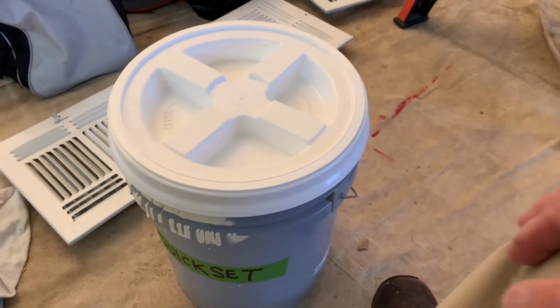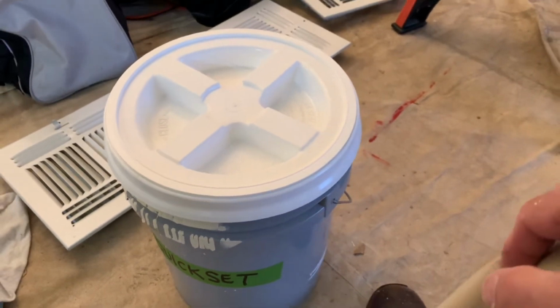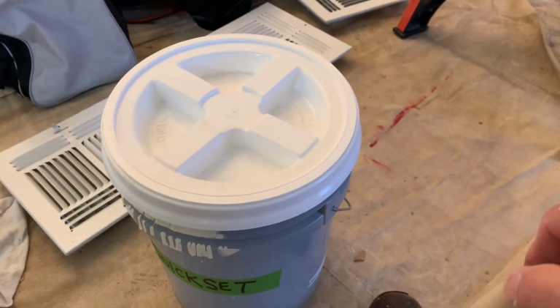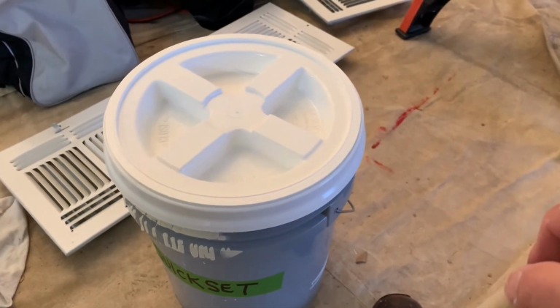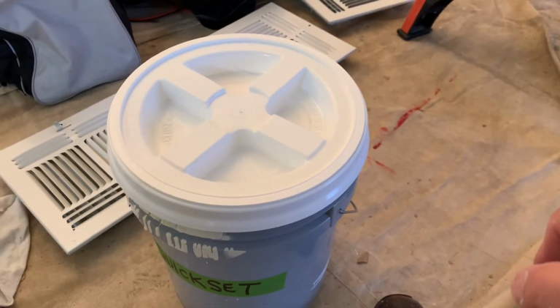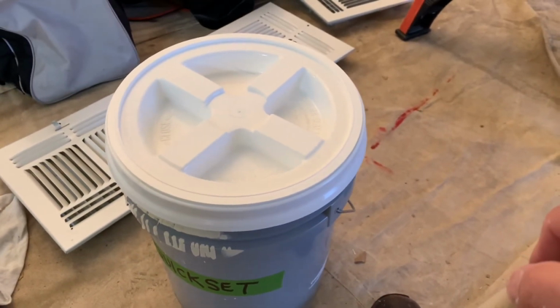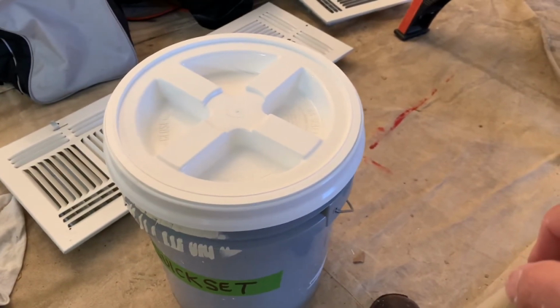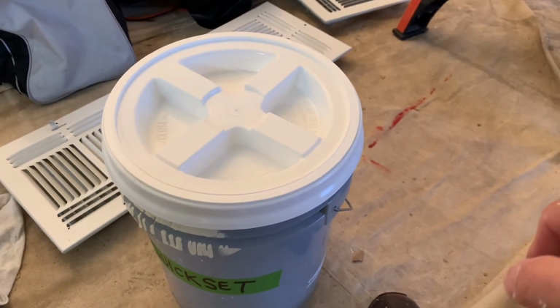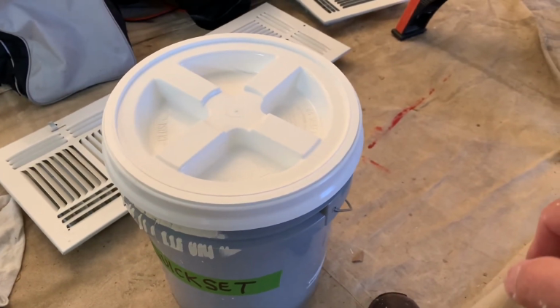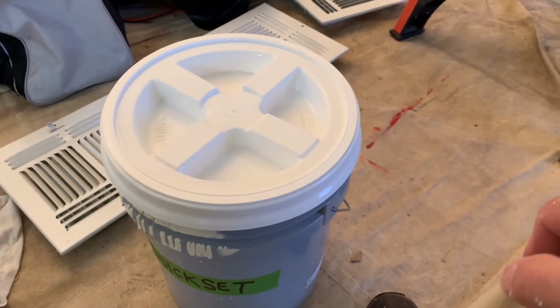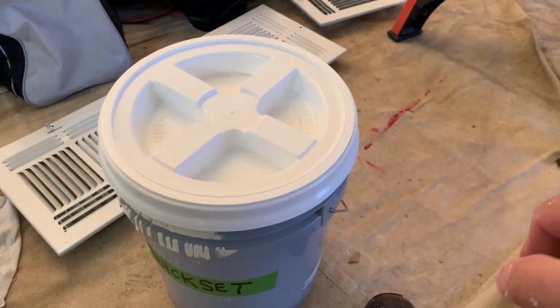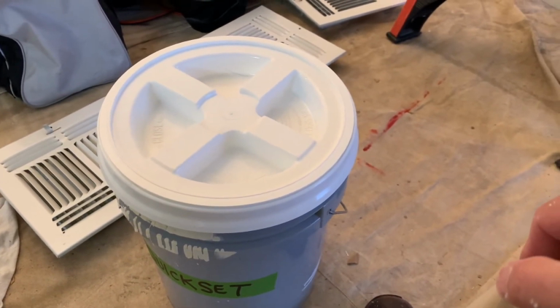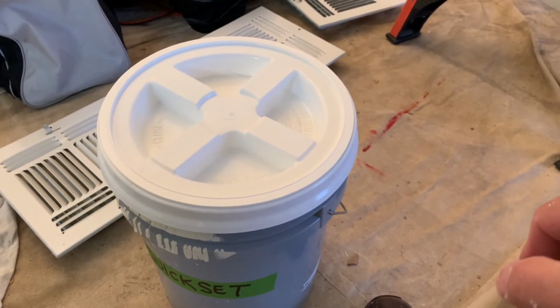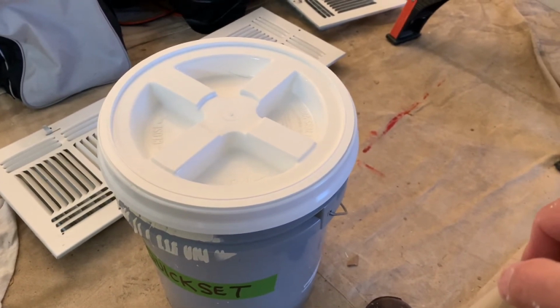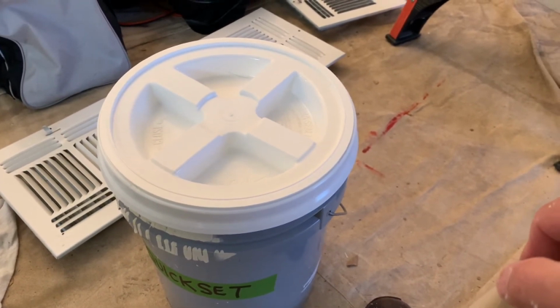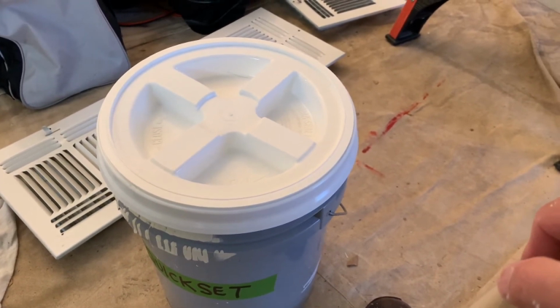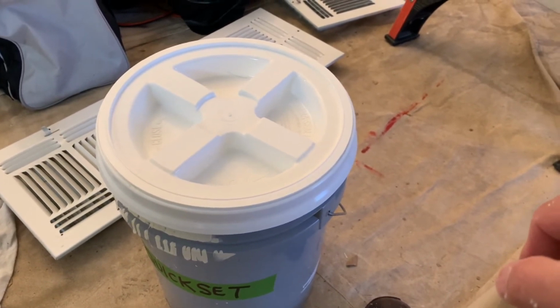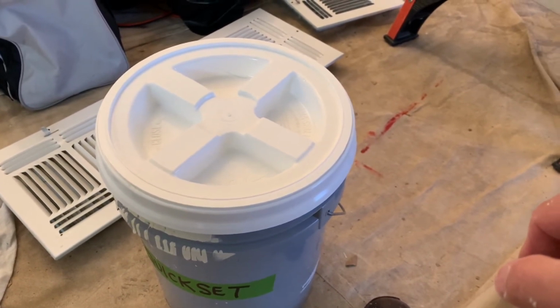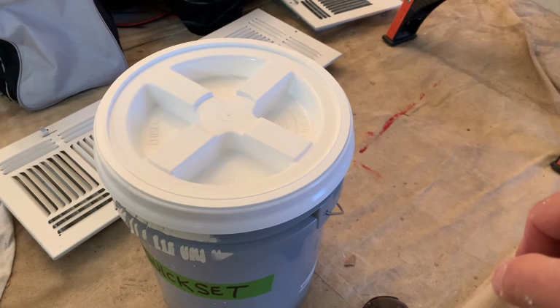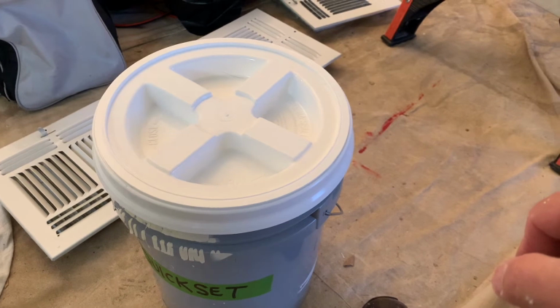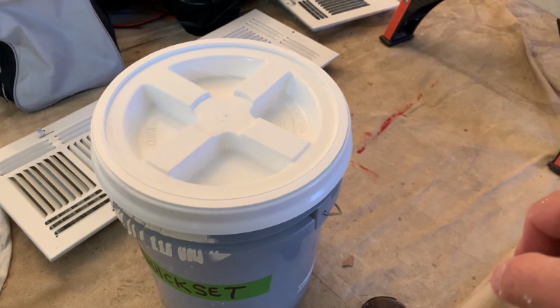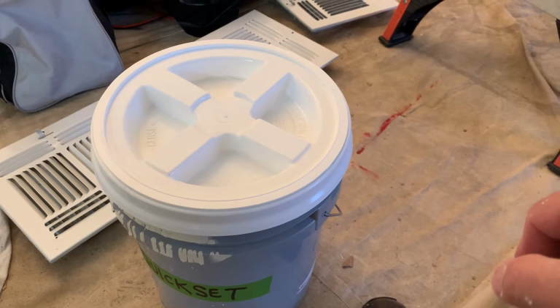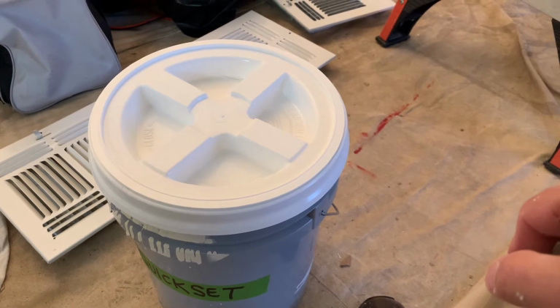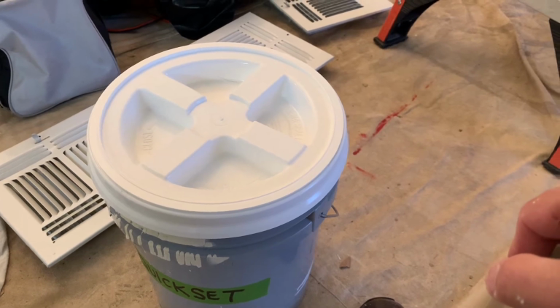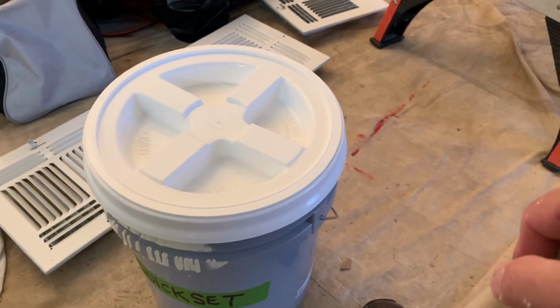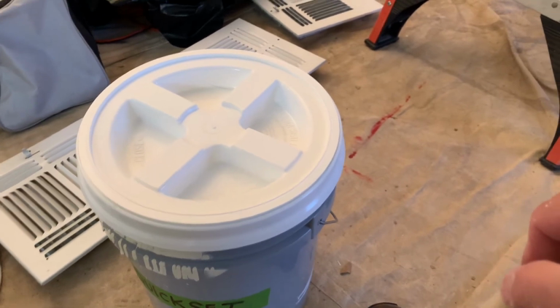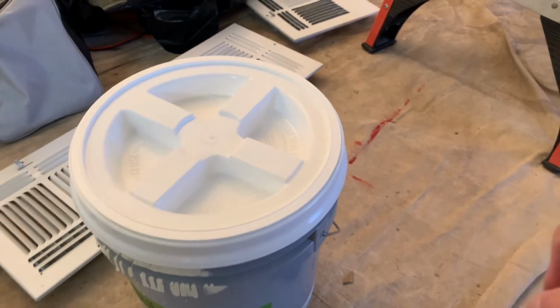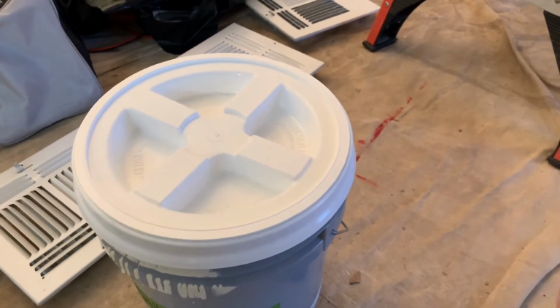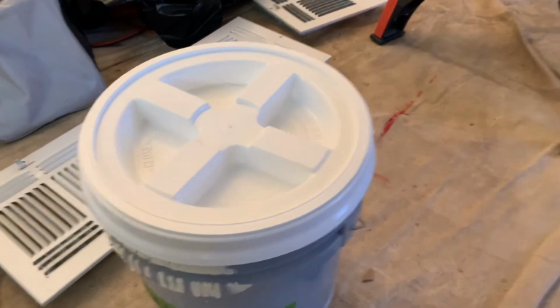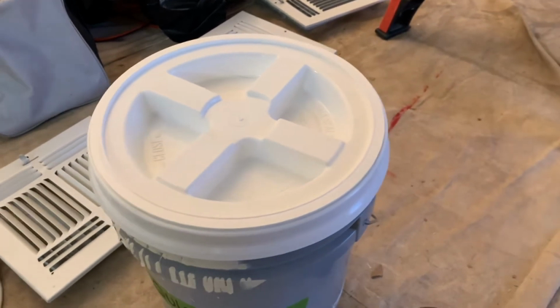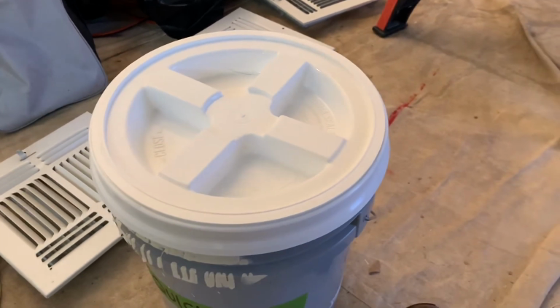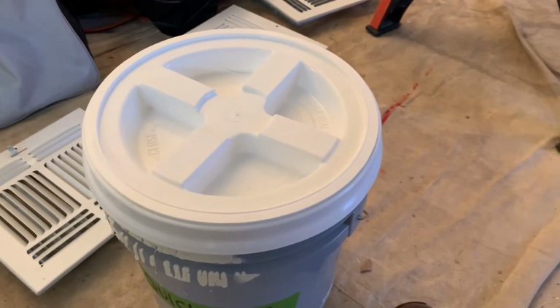It's called a gamma lid. I got it from Lowe's. I think it was seven or eight bucks, but it's pretty cool.